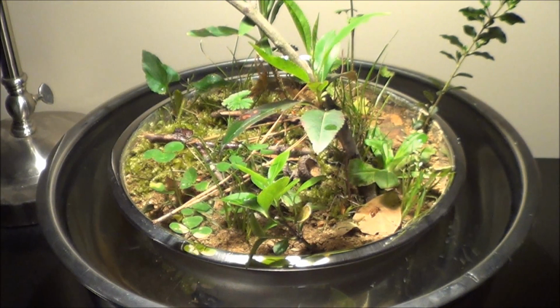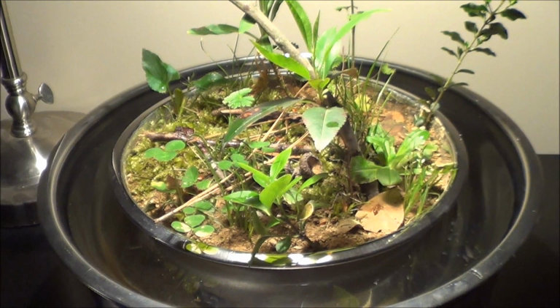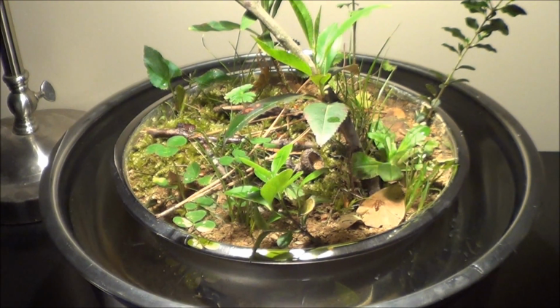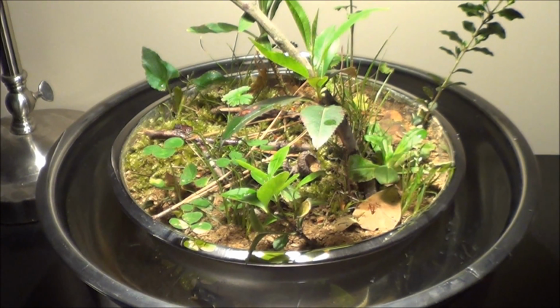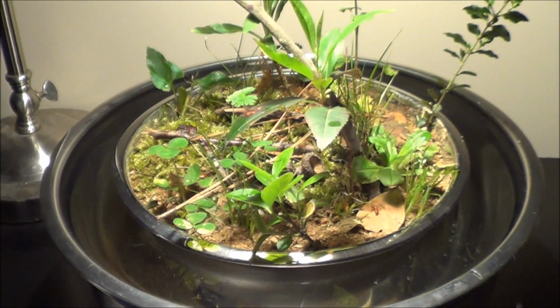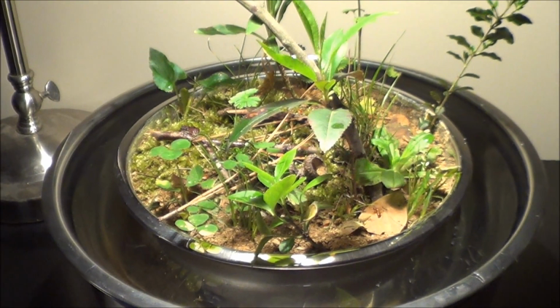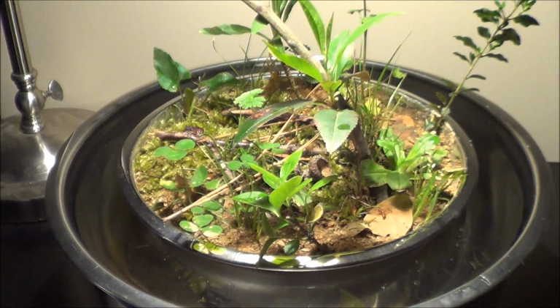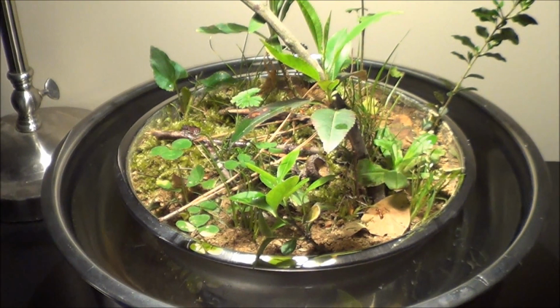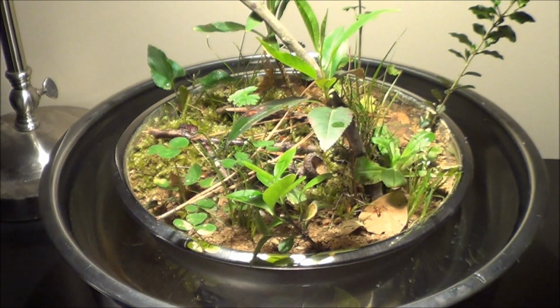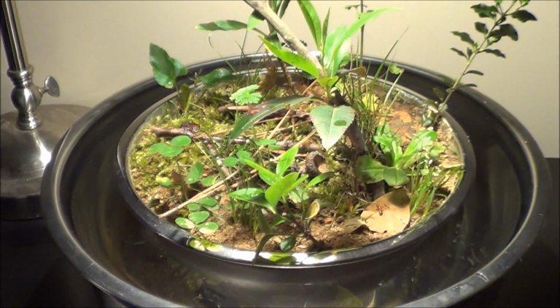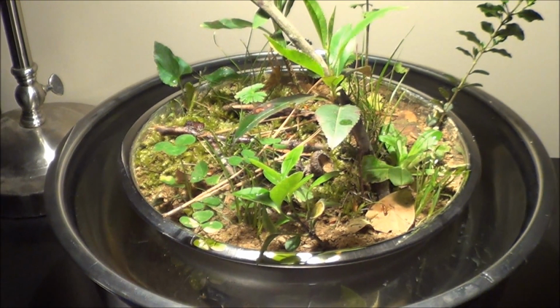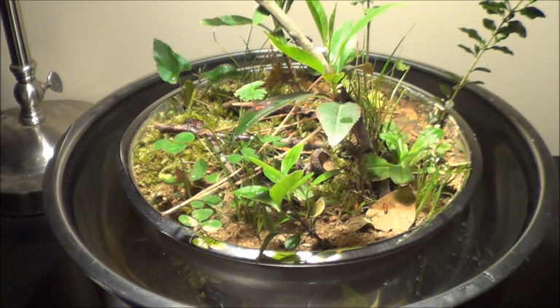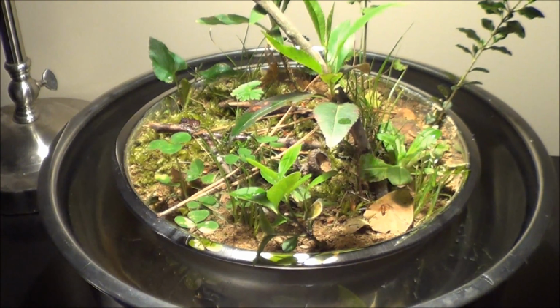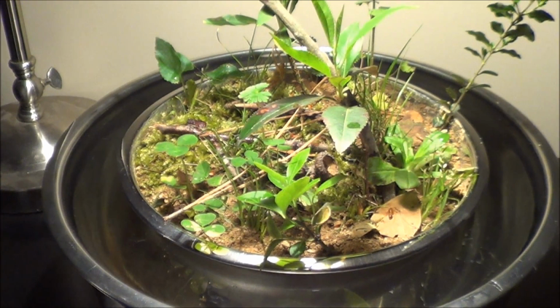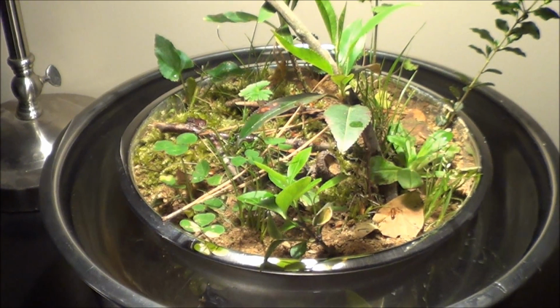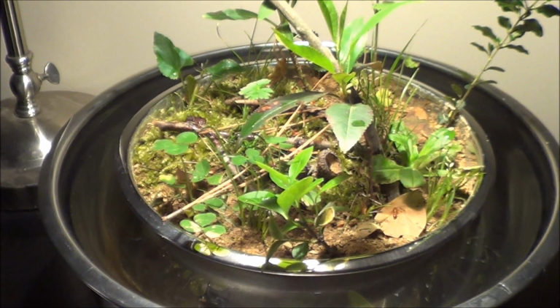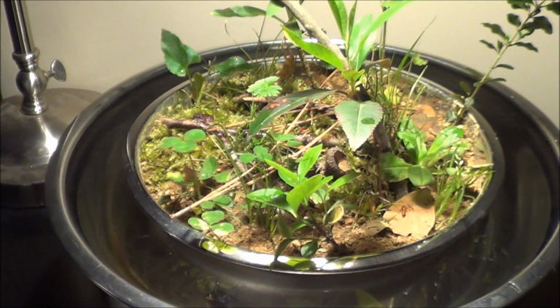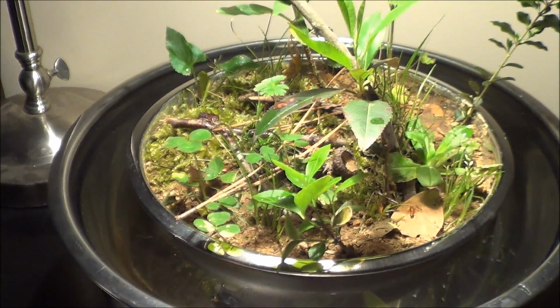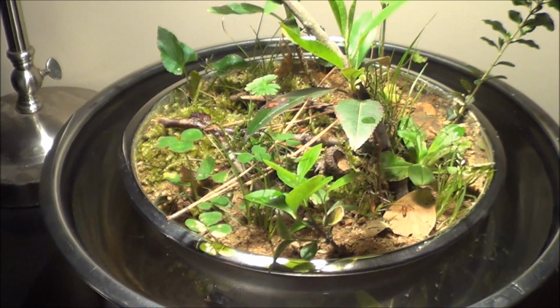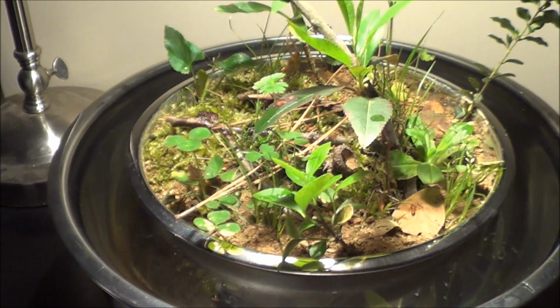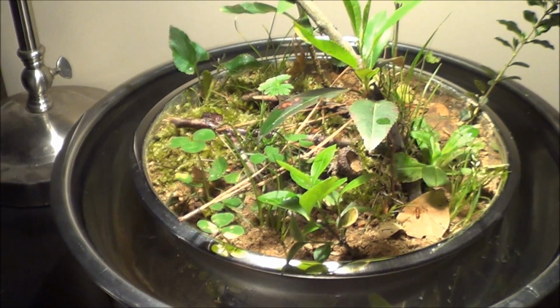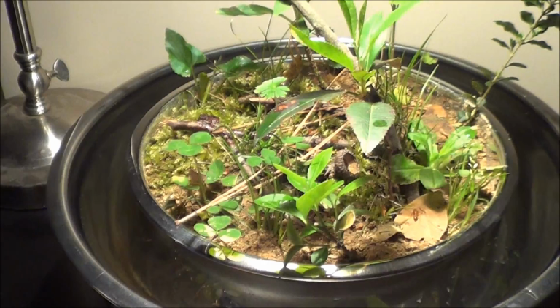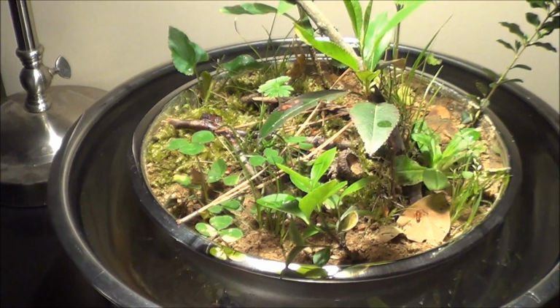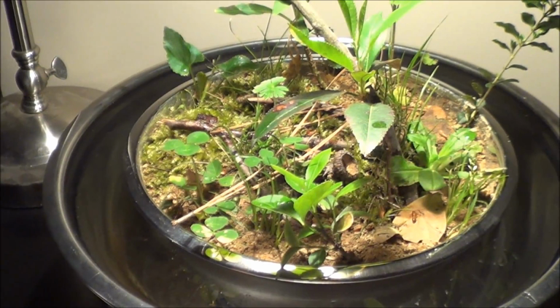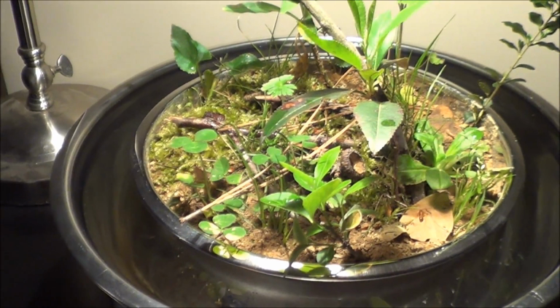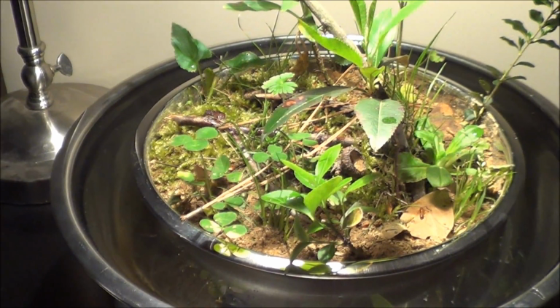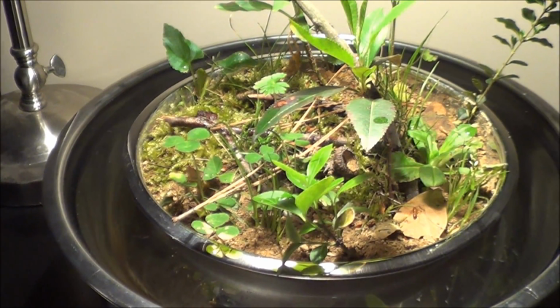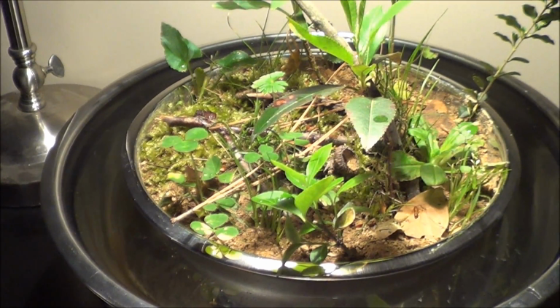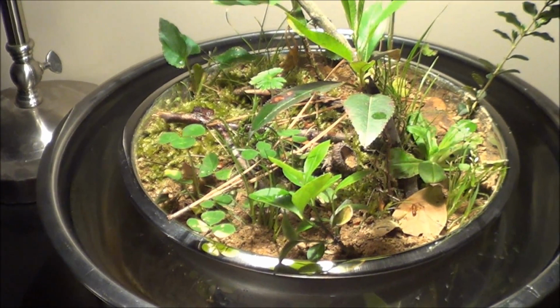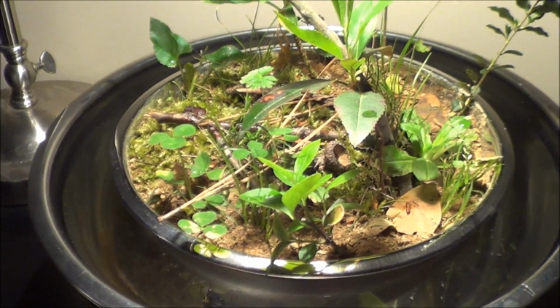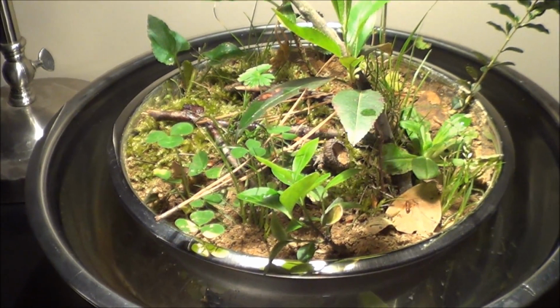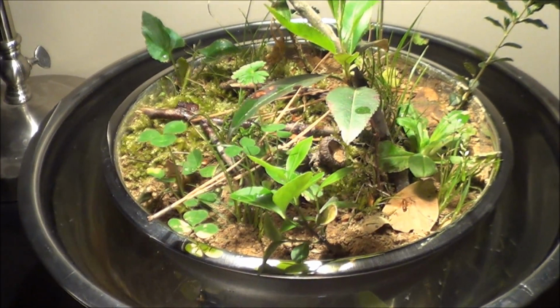Hey, what's up YouTube, and thank you for joining me again. This is my new naturalistic island setup for my ants.